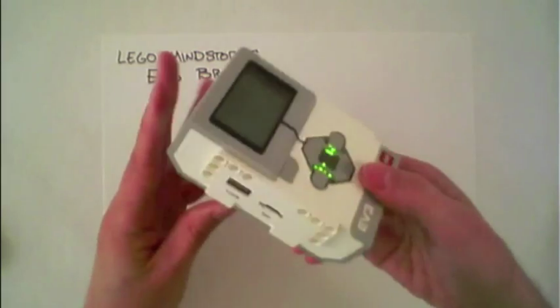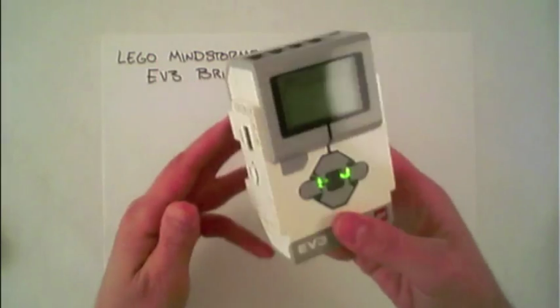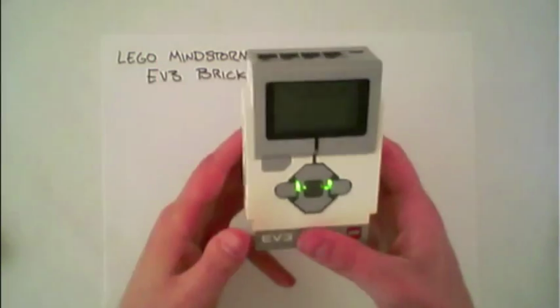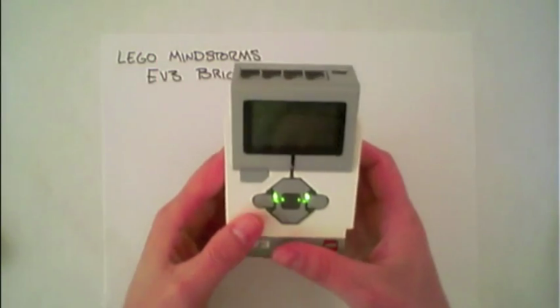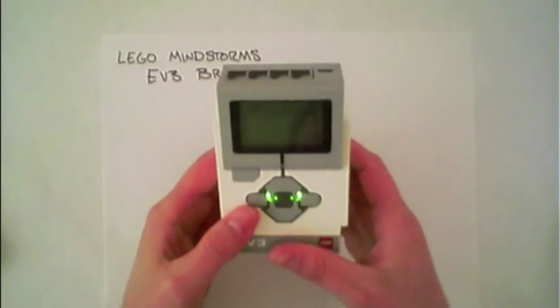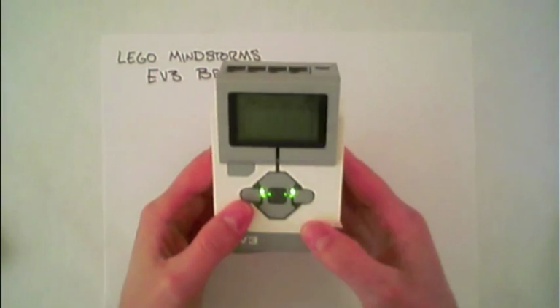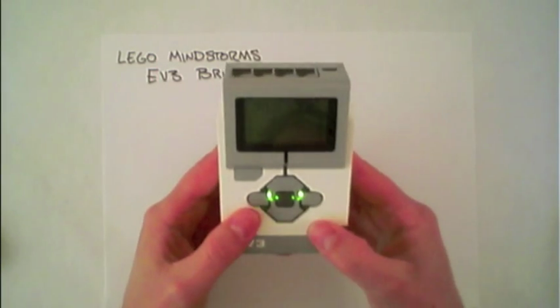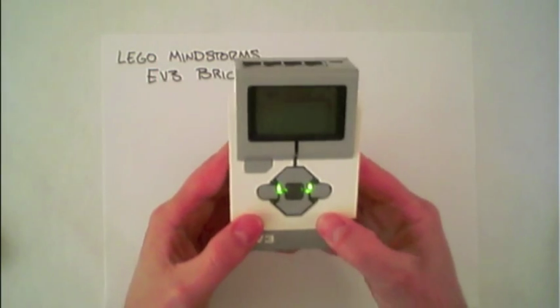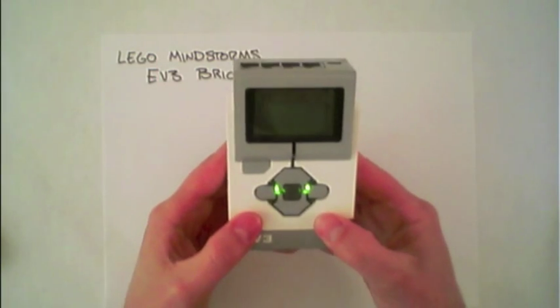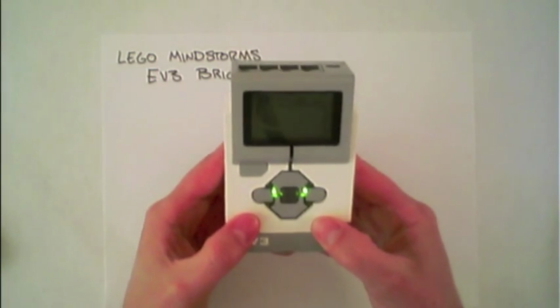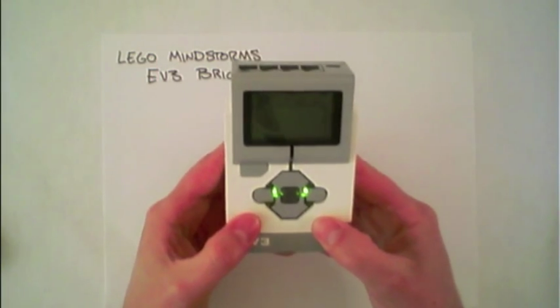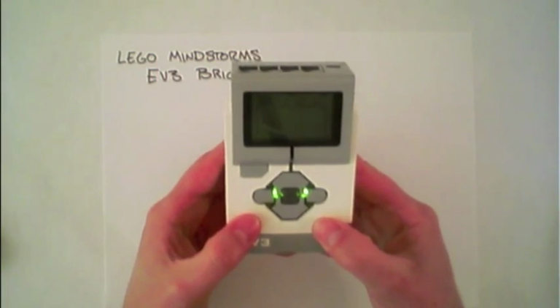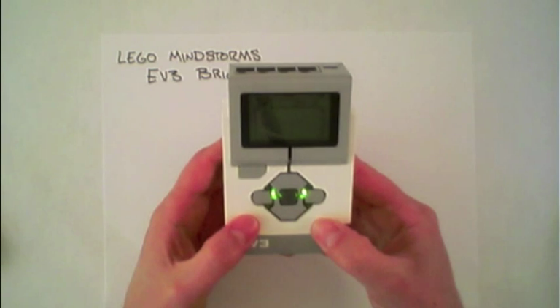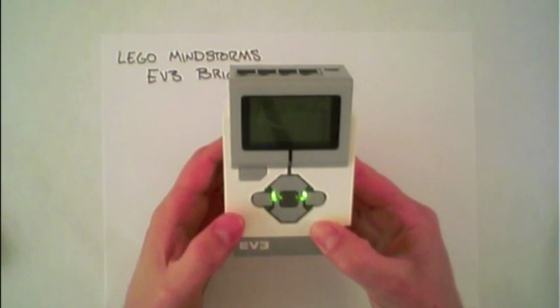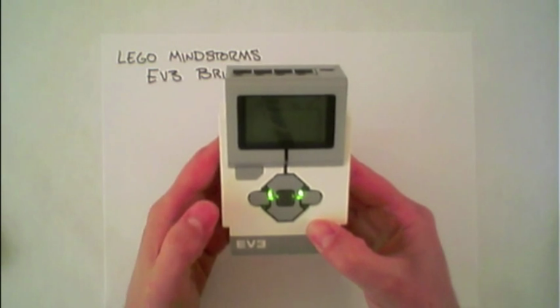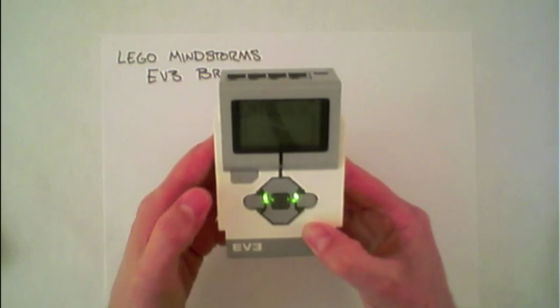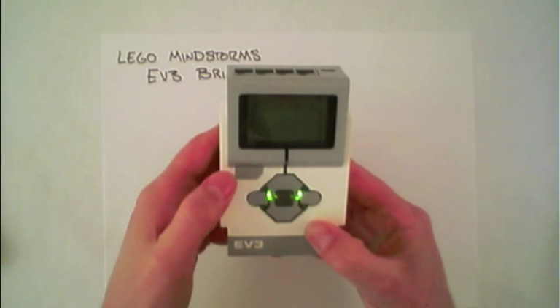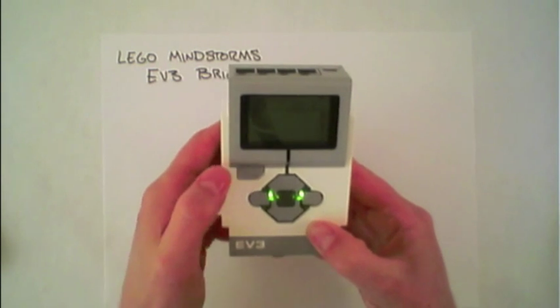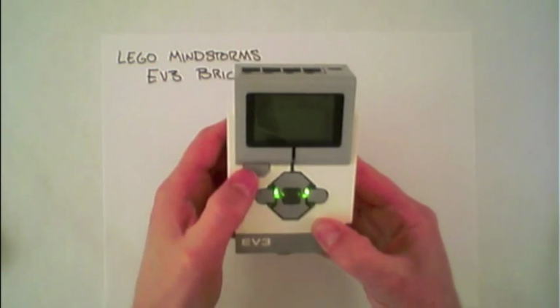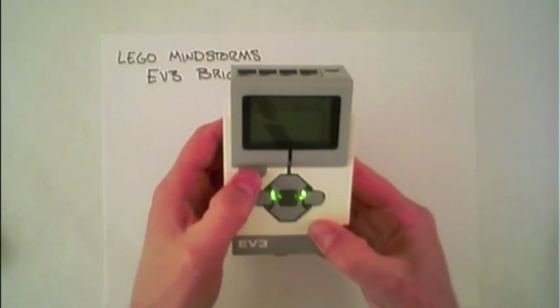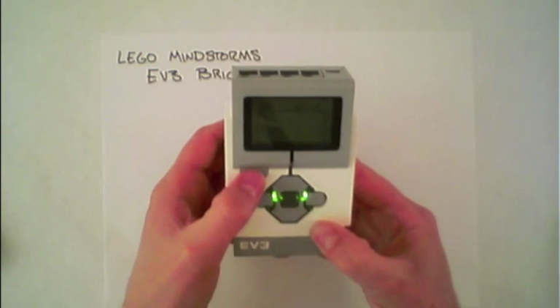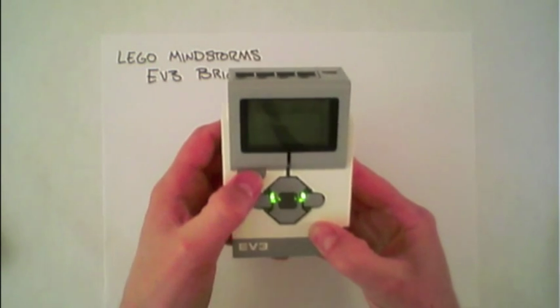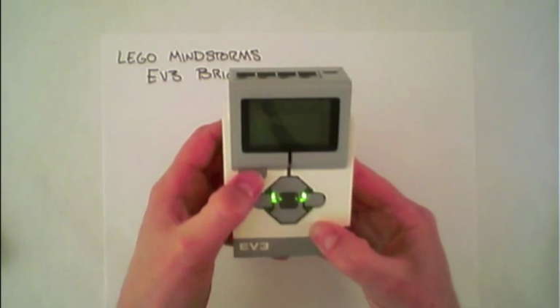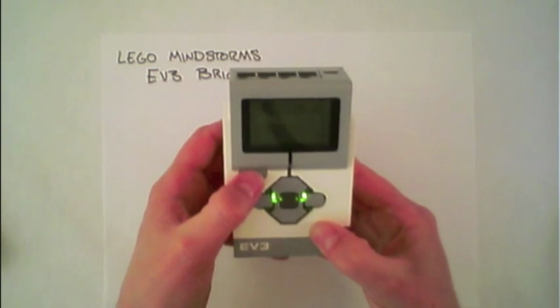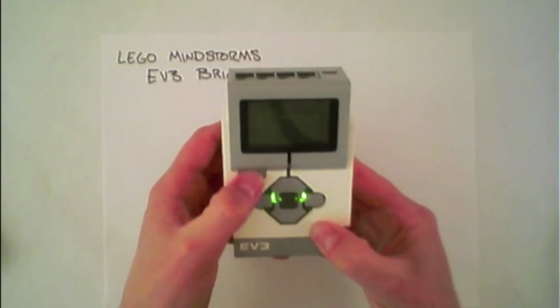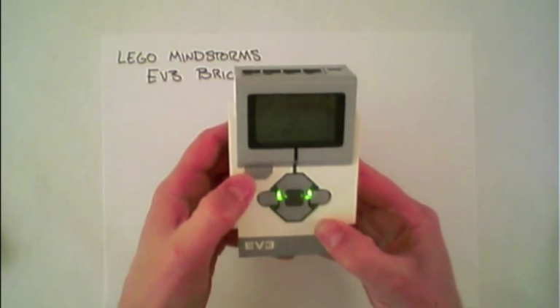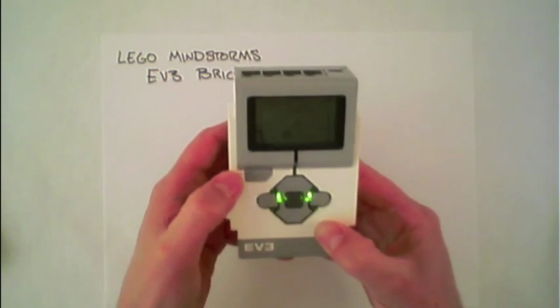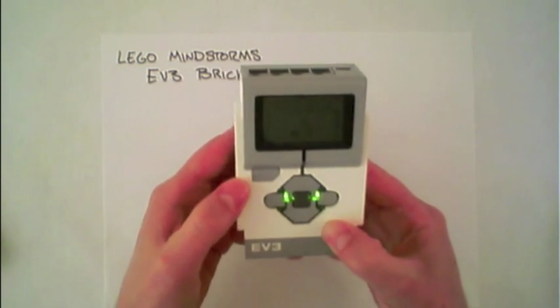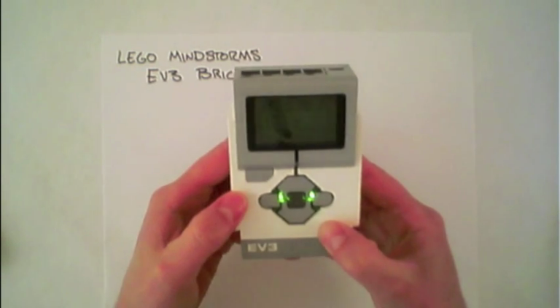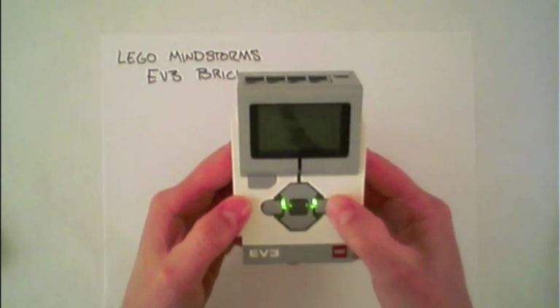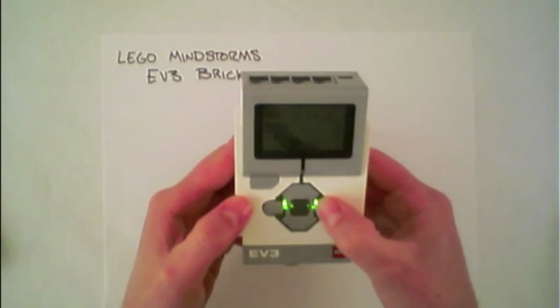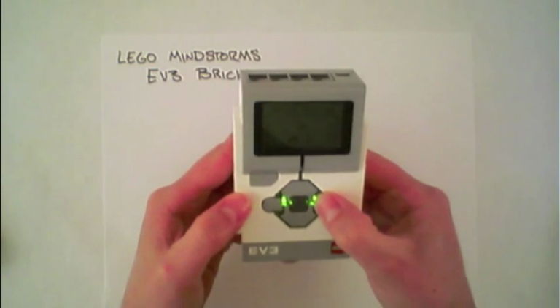Now that the EV3 brick has started up, you can shut down by using this back button and confirming.